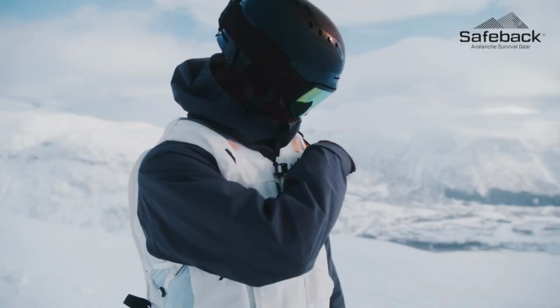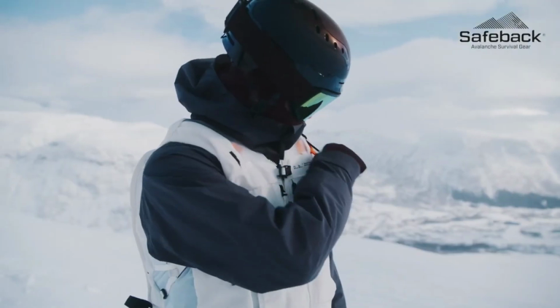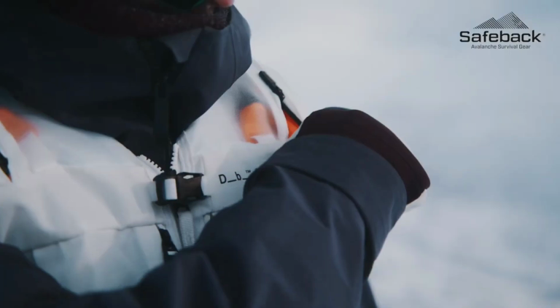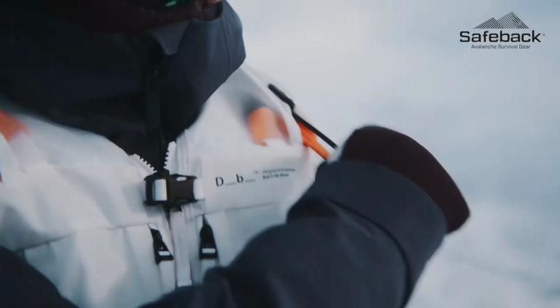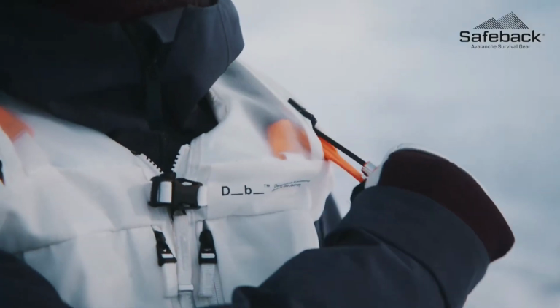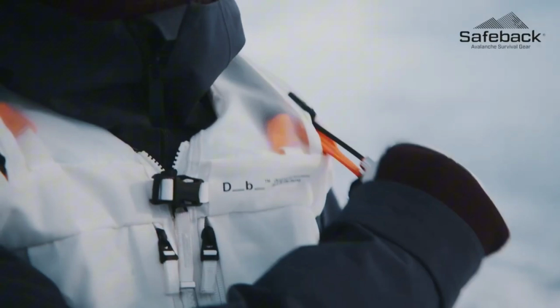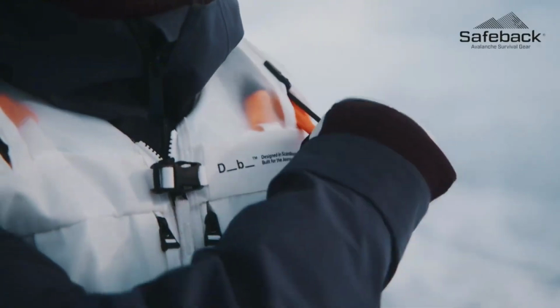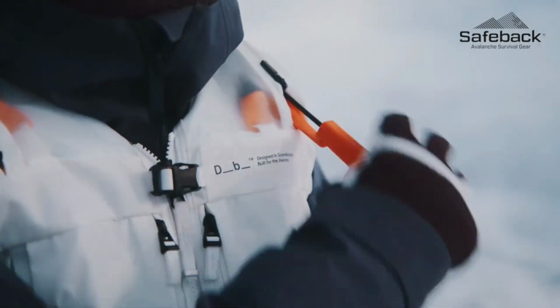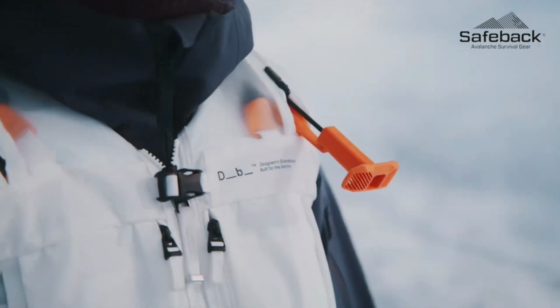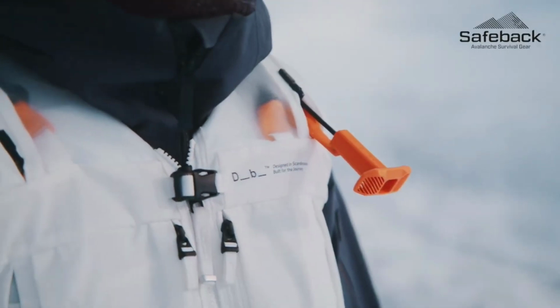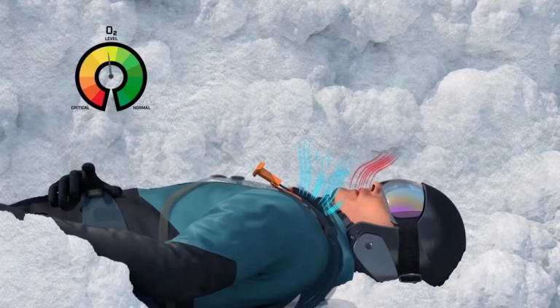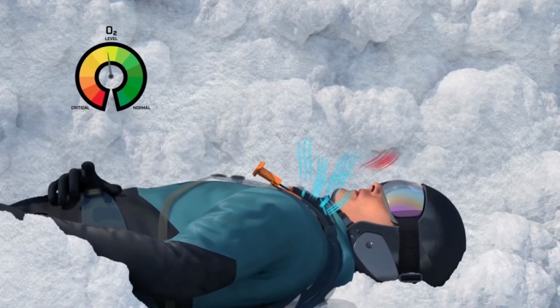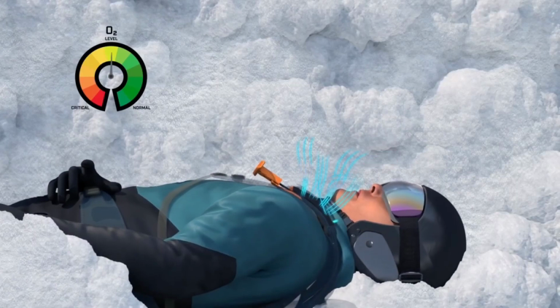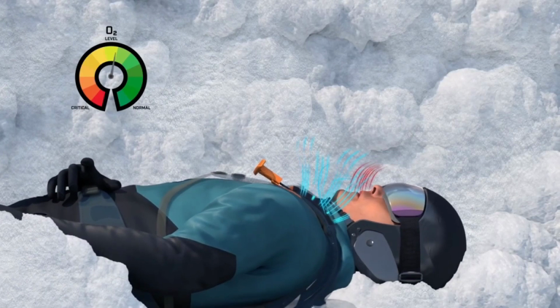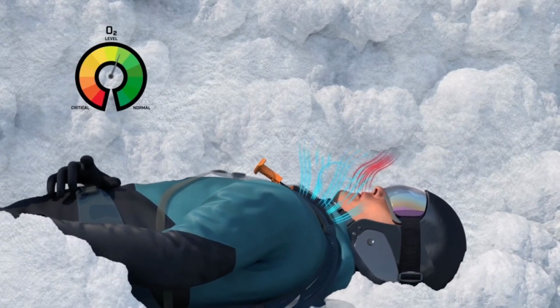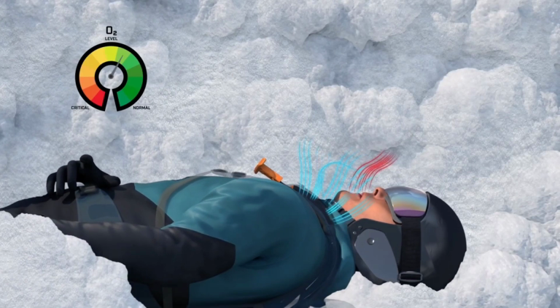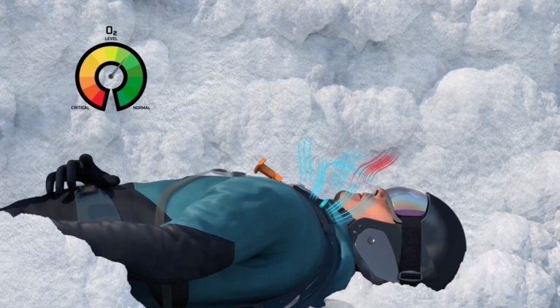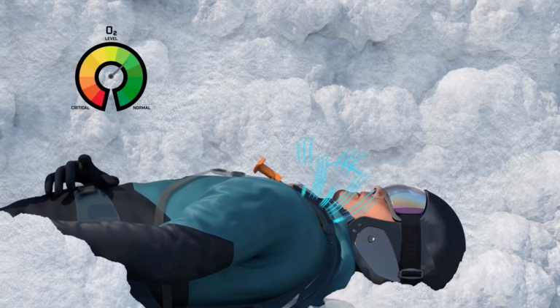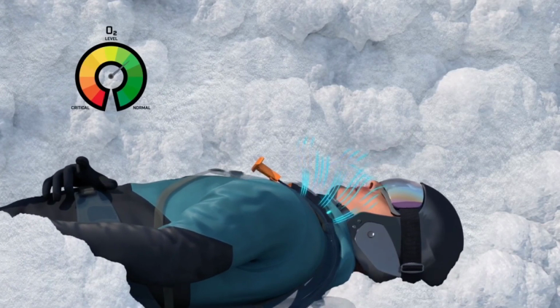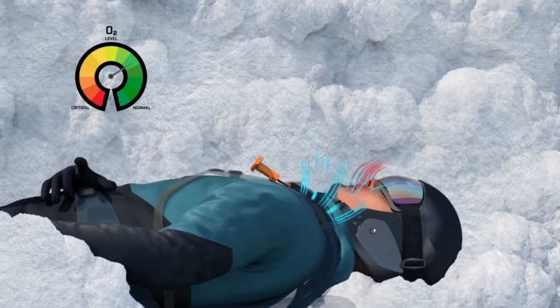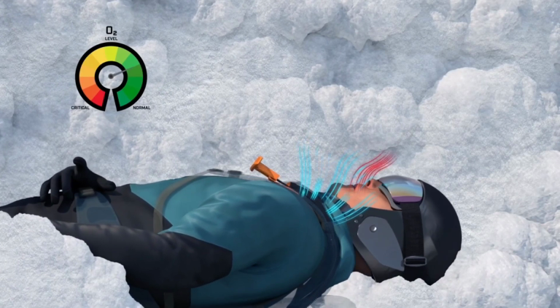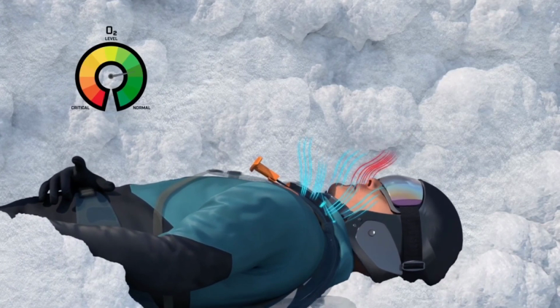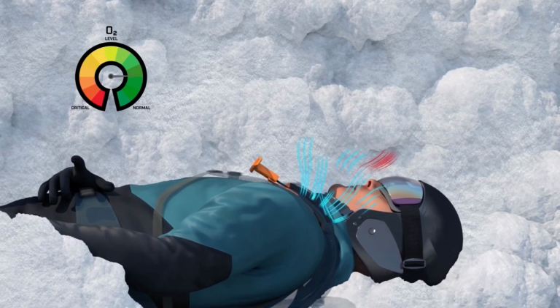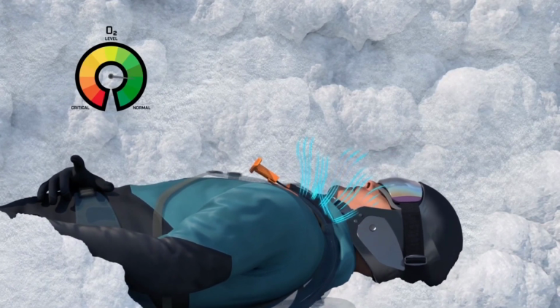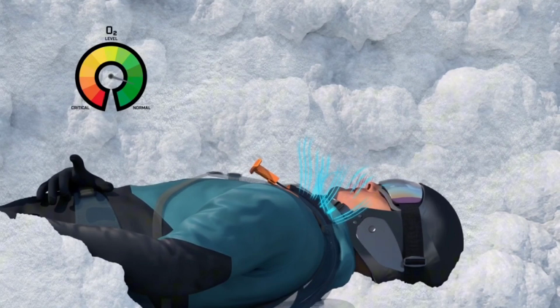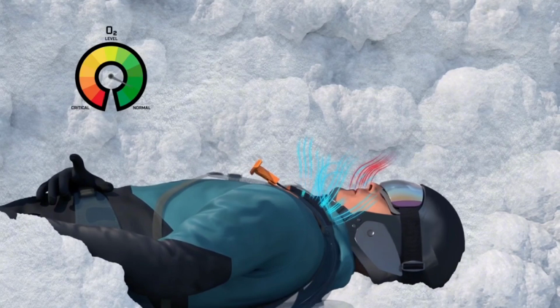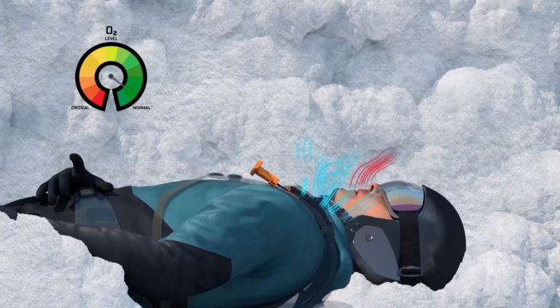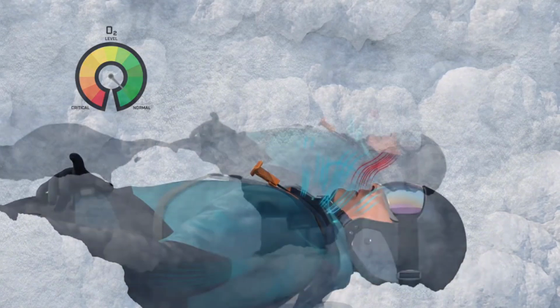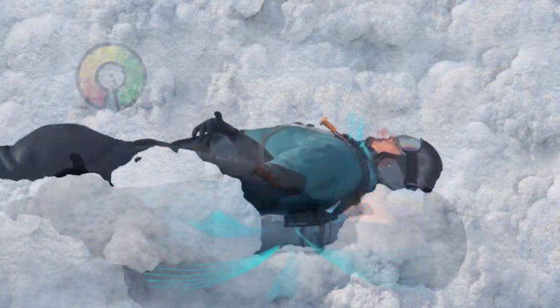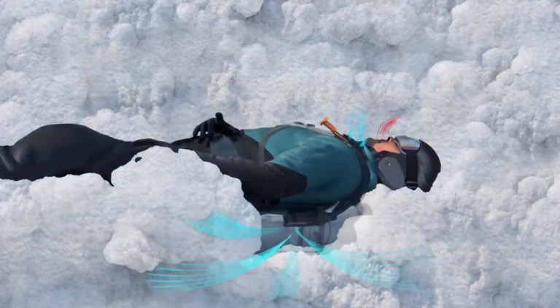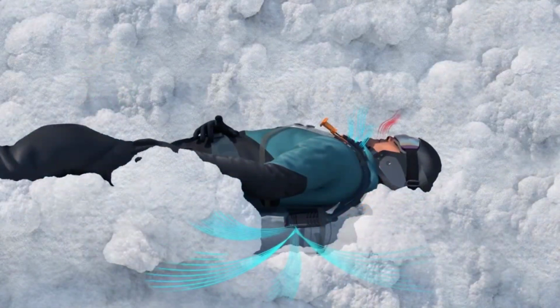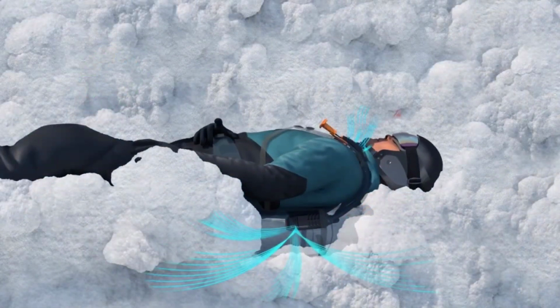When a strap is pulled on its side, a motor activates to supply oxygen from the surrounding environment directly to the face.